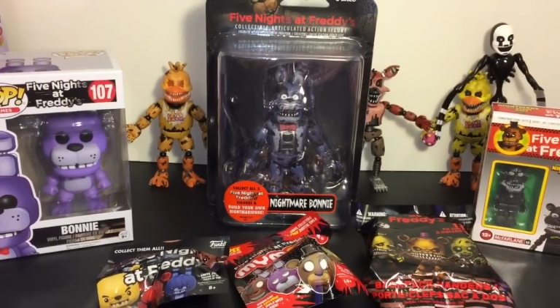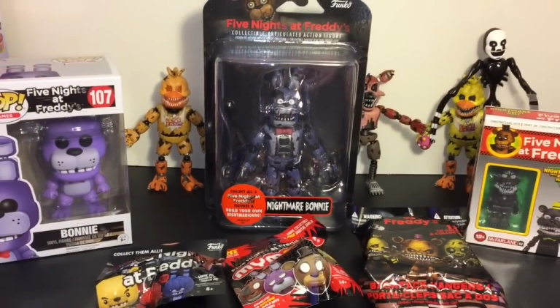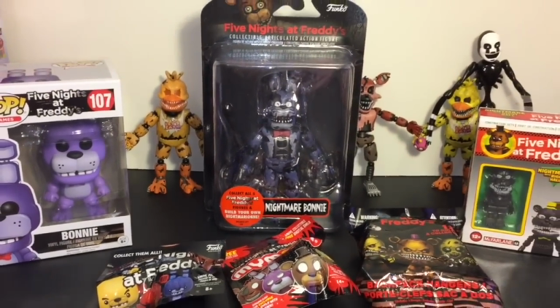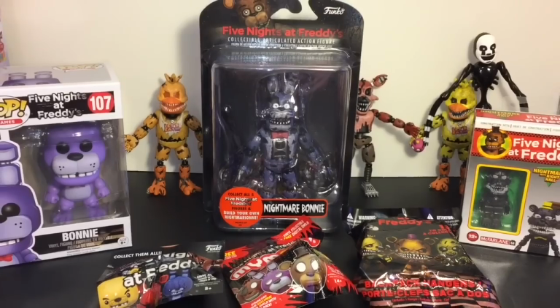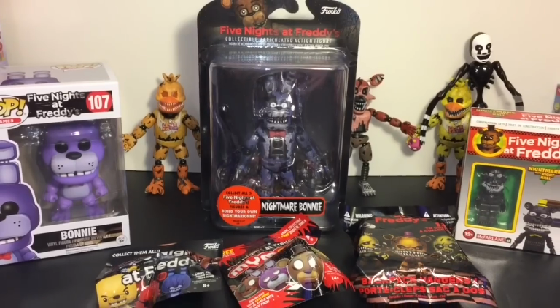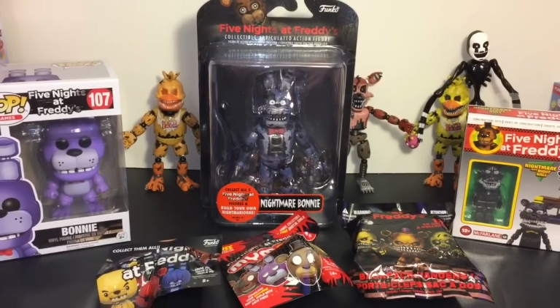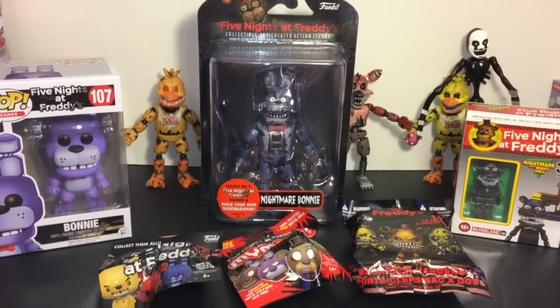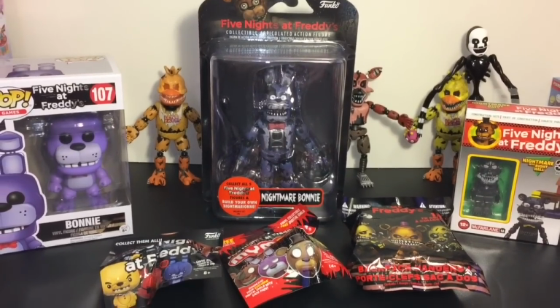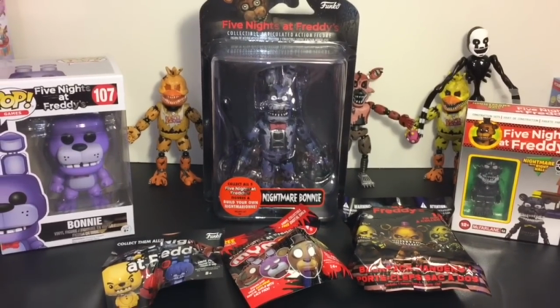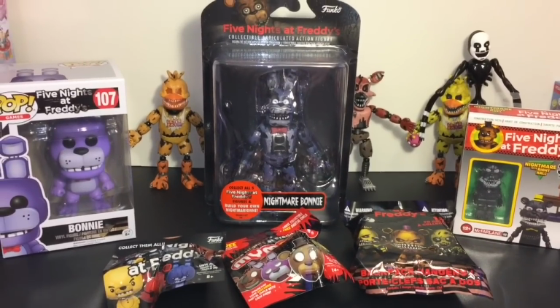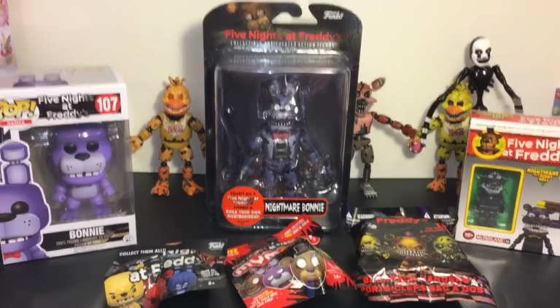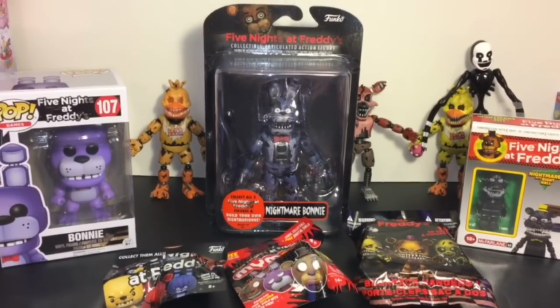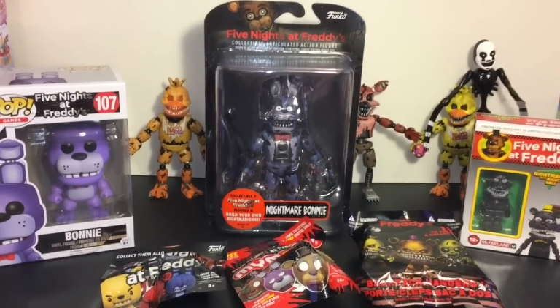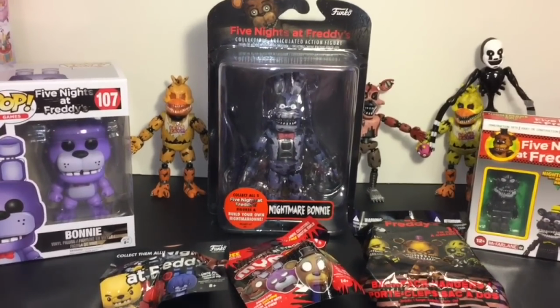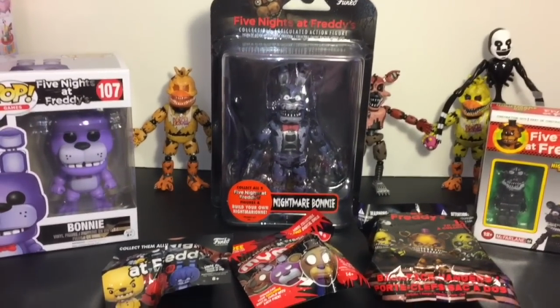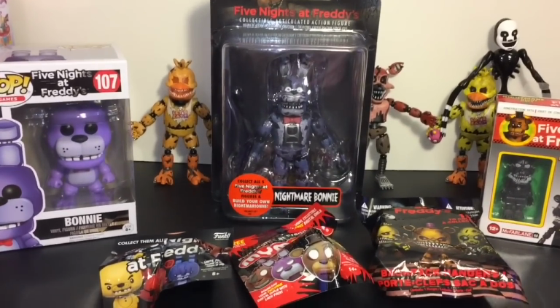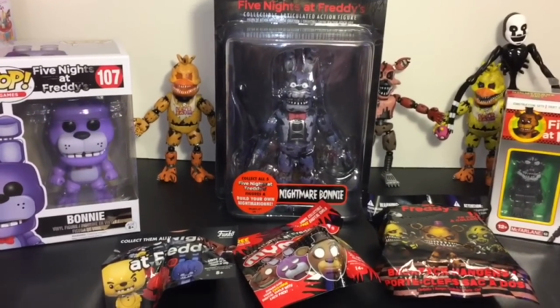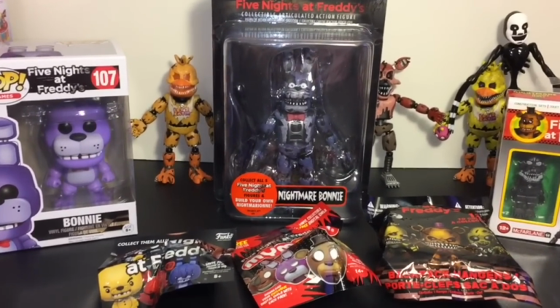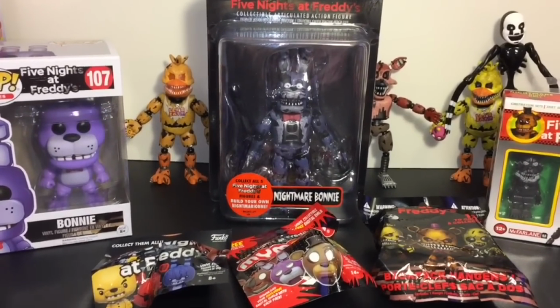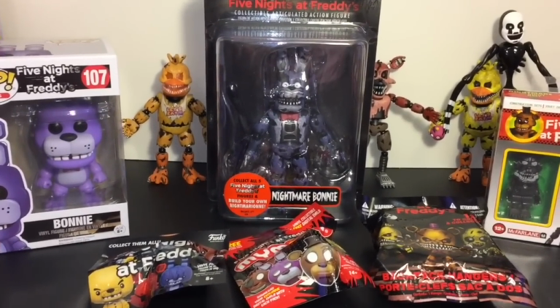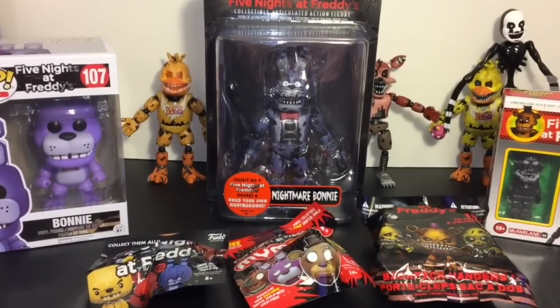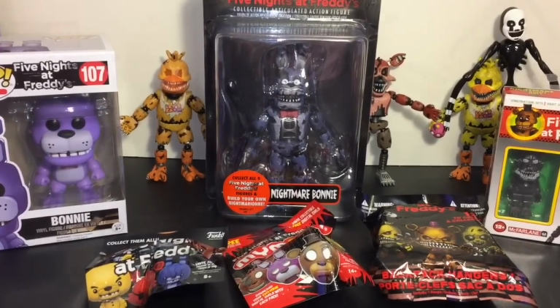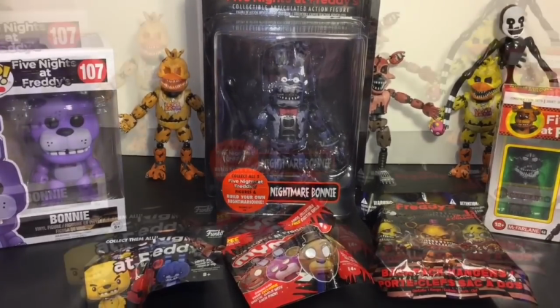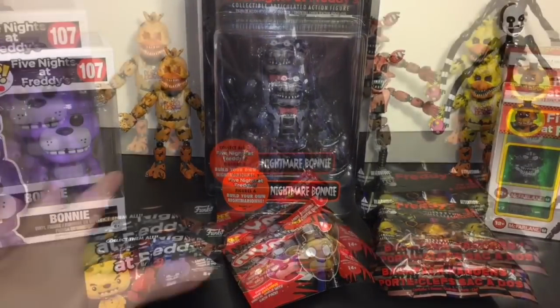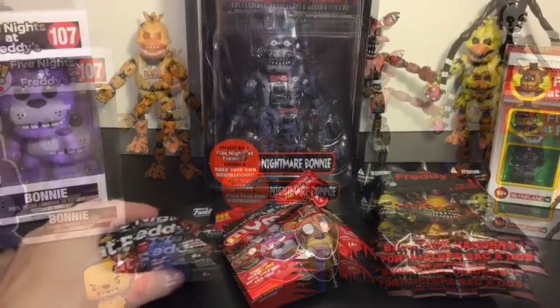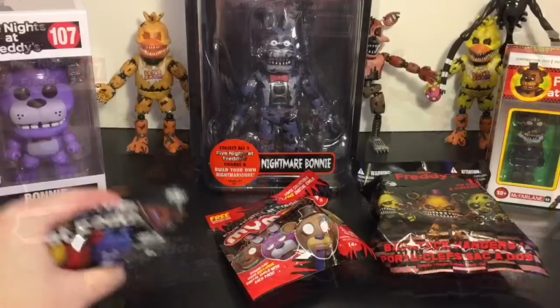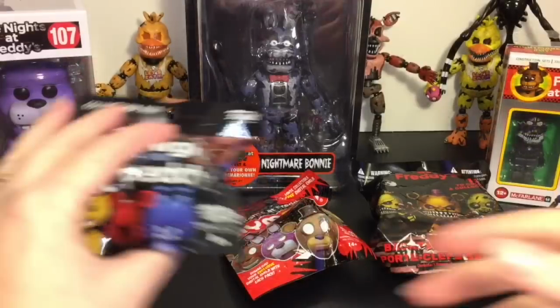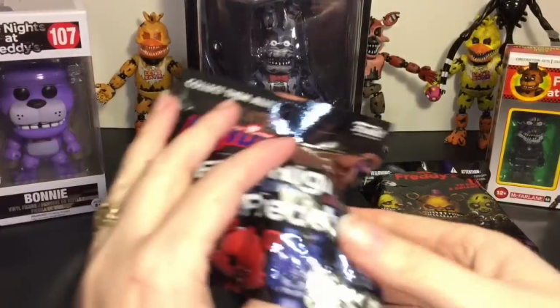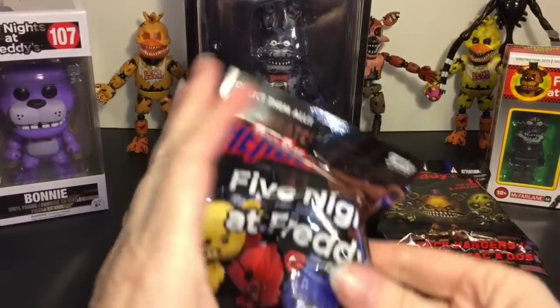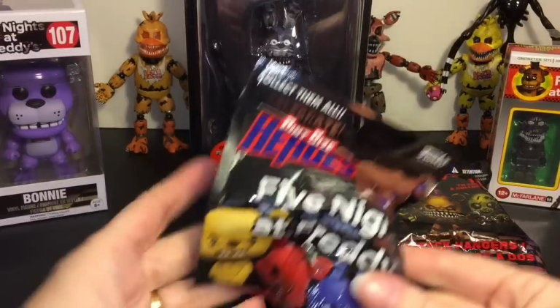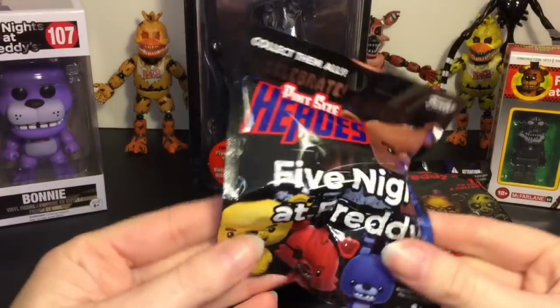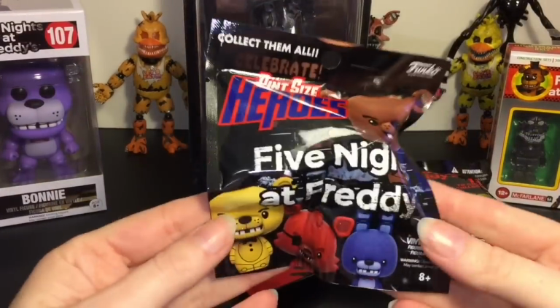We'll finally finish our Nightmare set and take a look at the whole Nightmare series. First up, let's start with our Pint Size Hero.